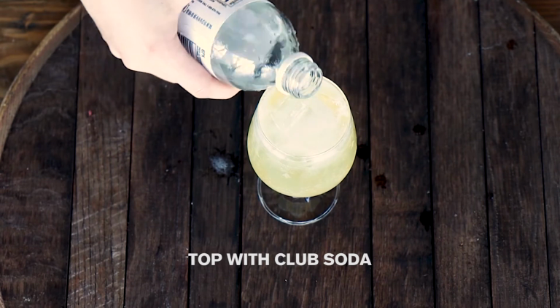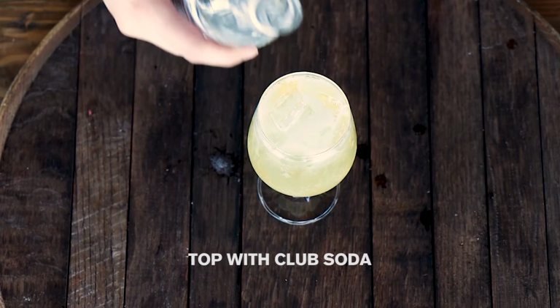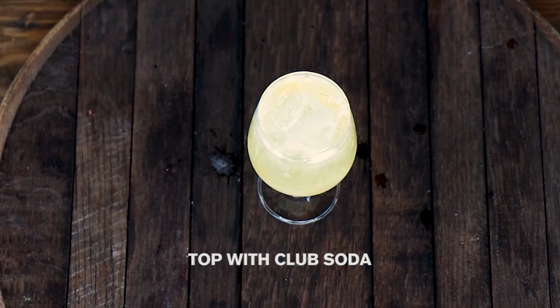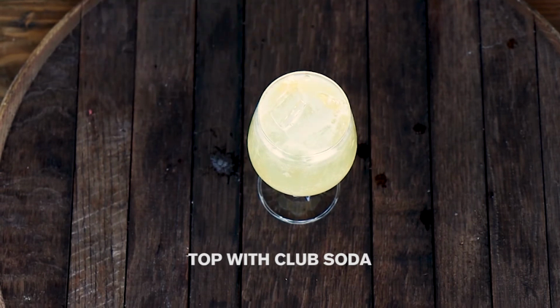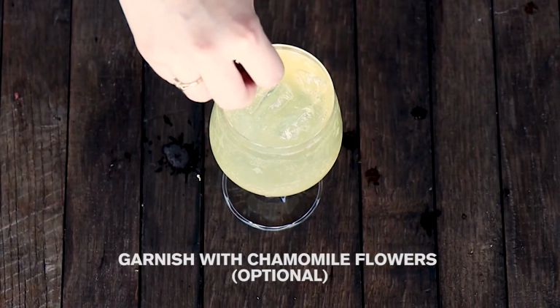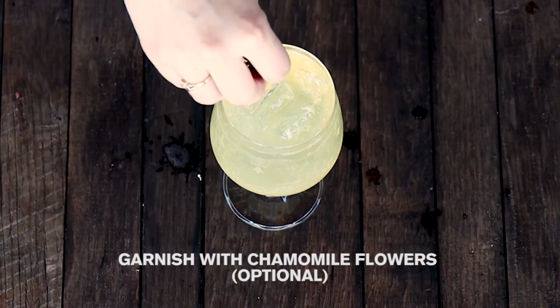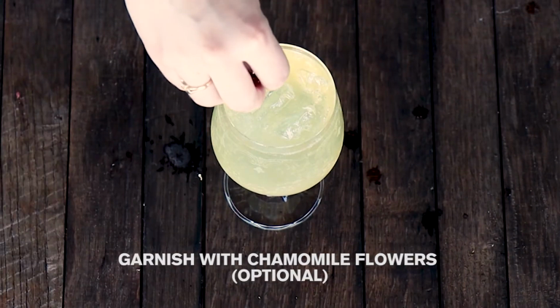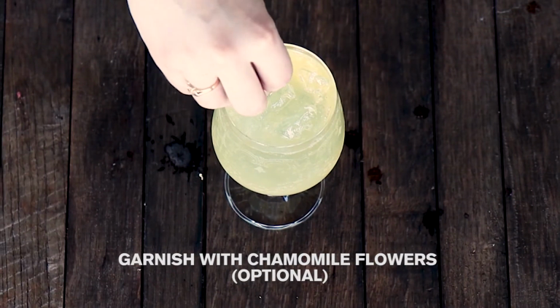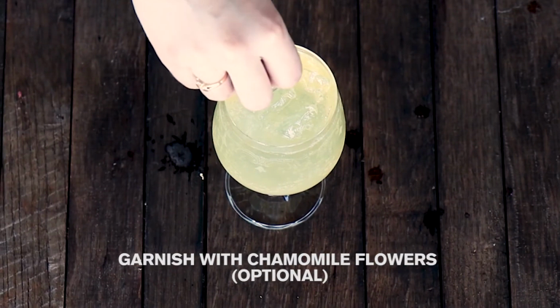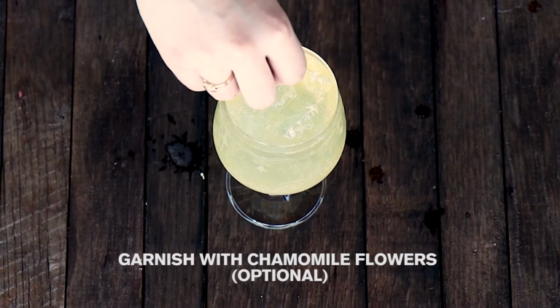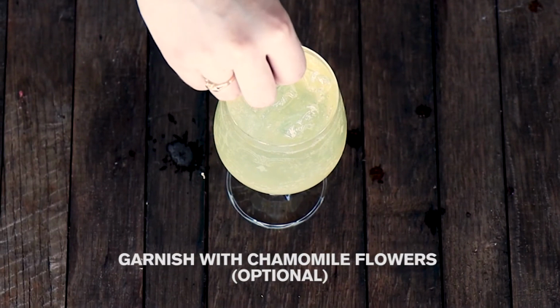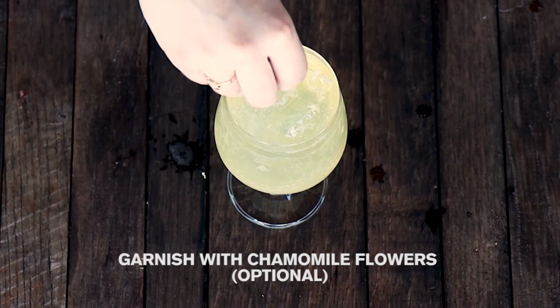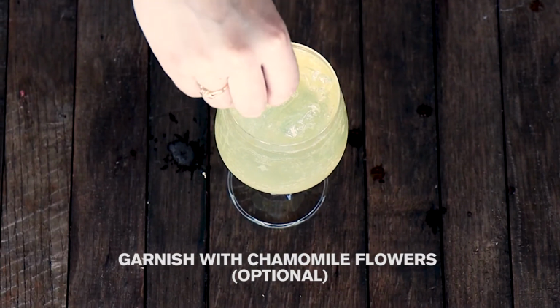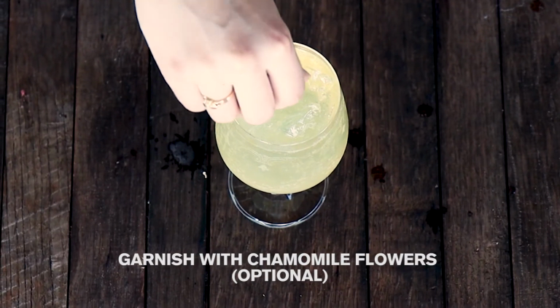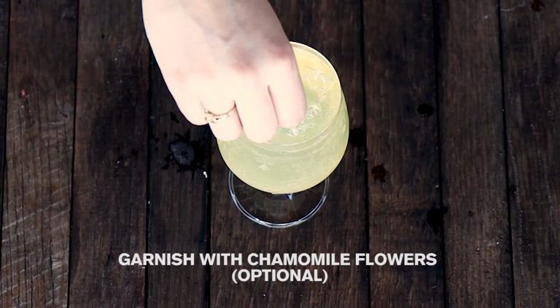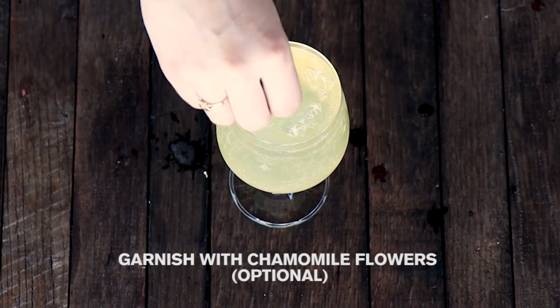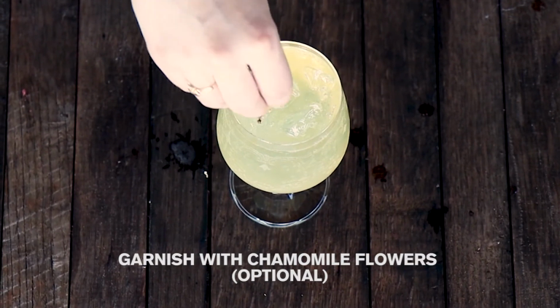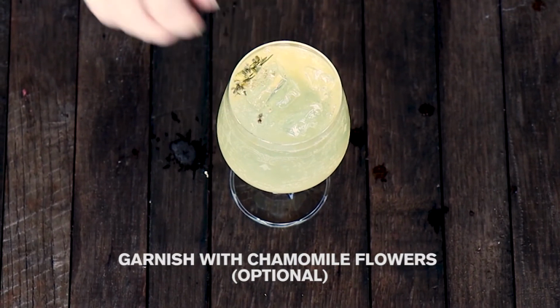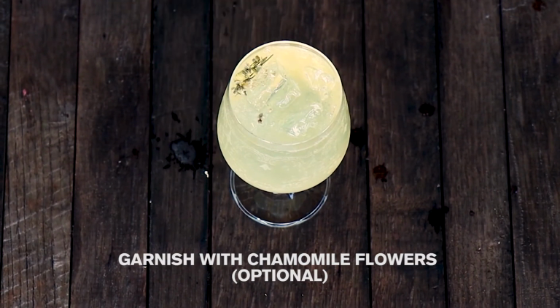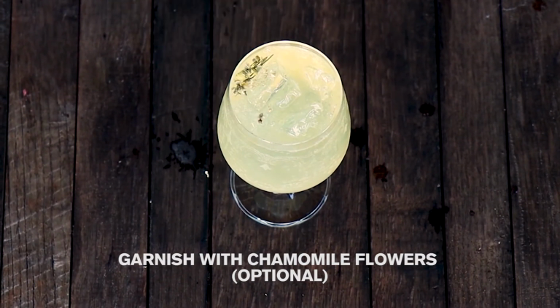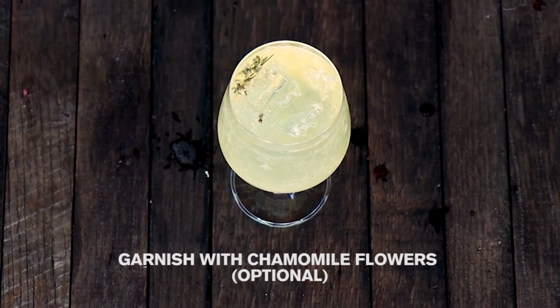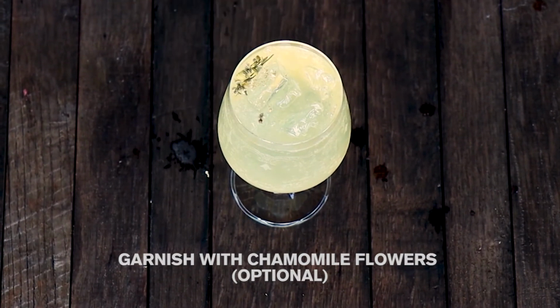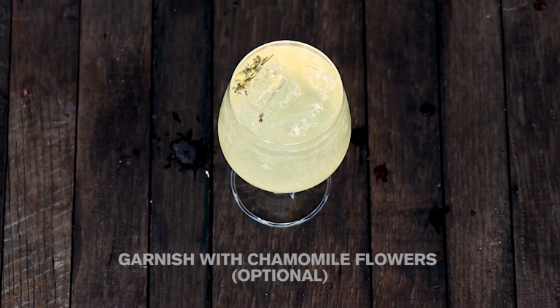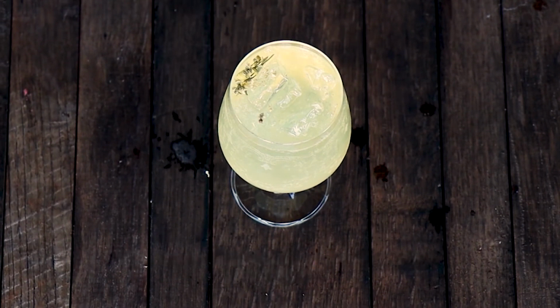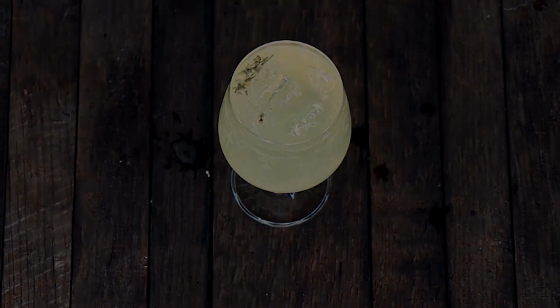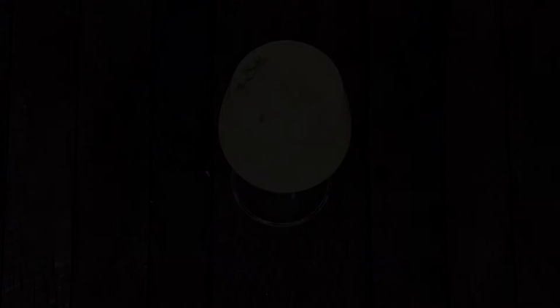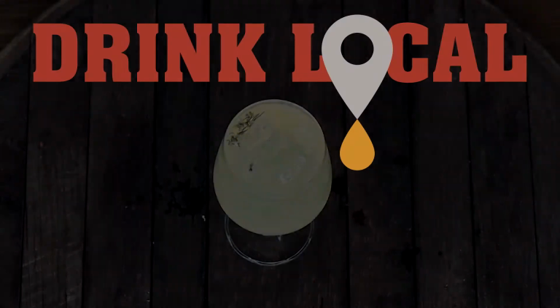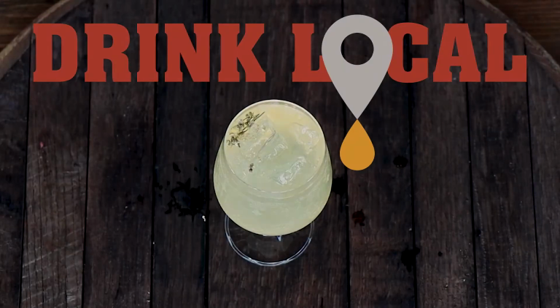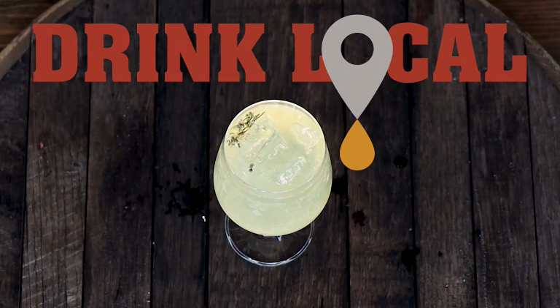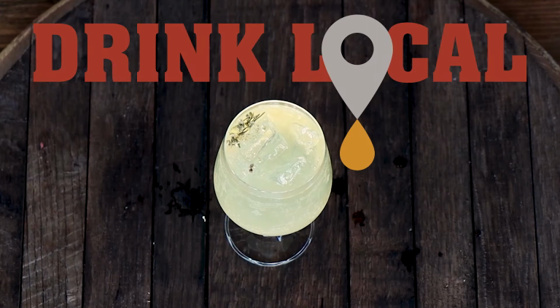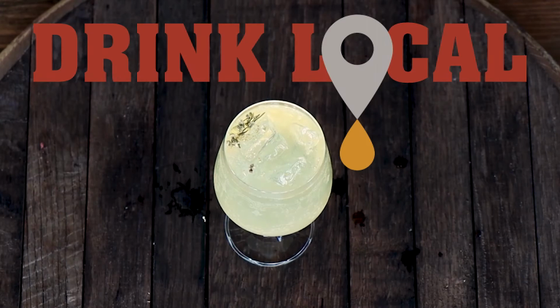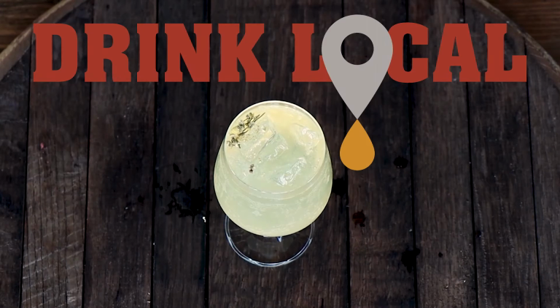Garnish with some chamomile flowers if you have them. There you are — enjoy a chamomile punch.